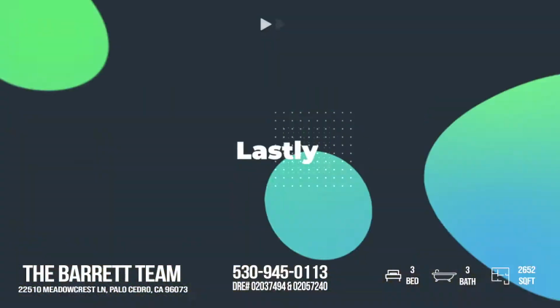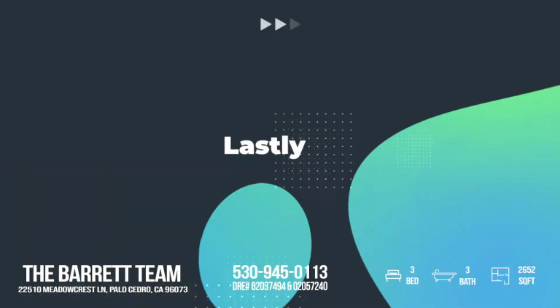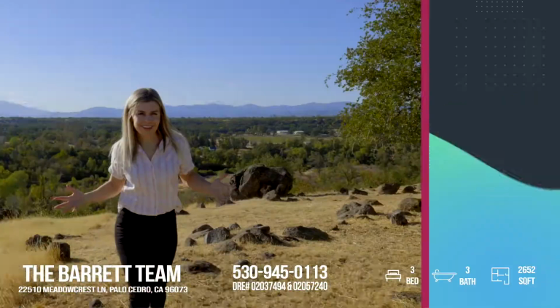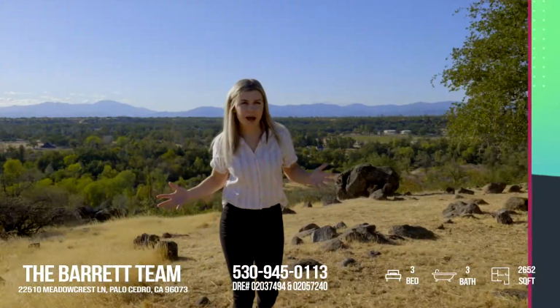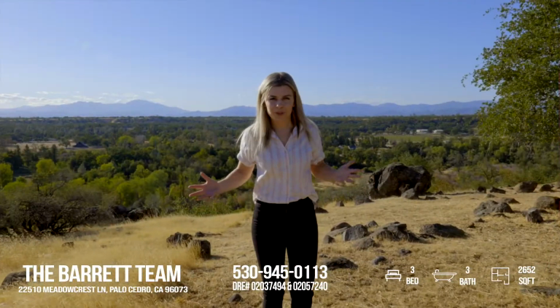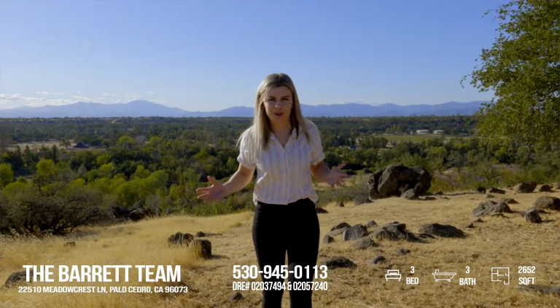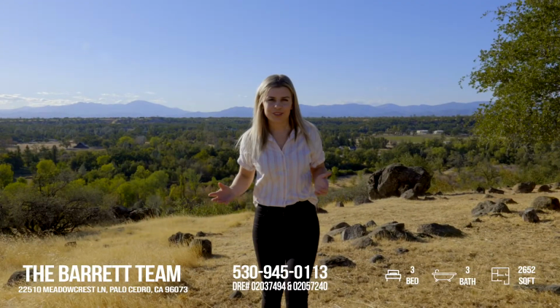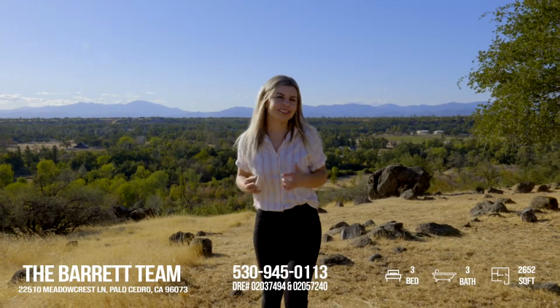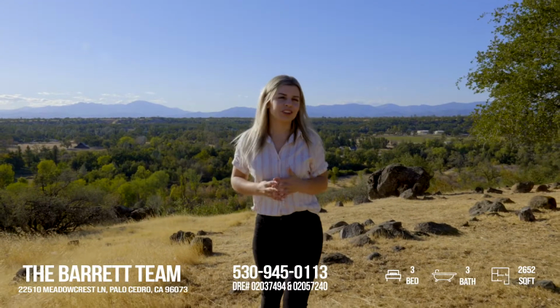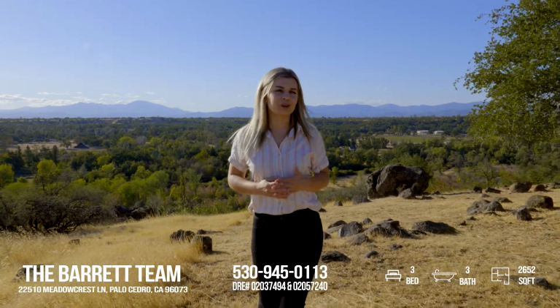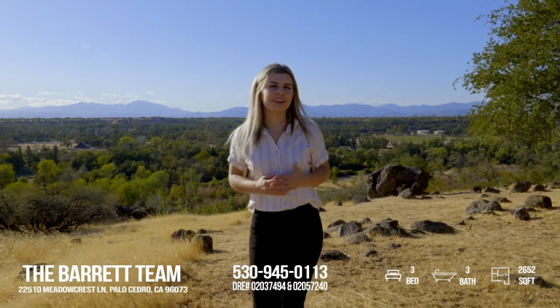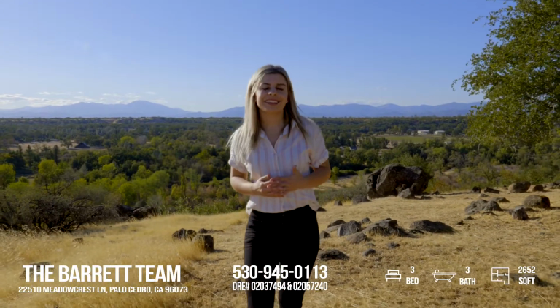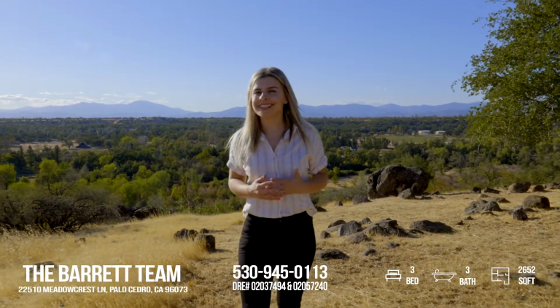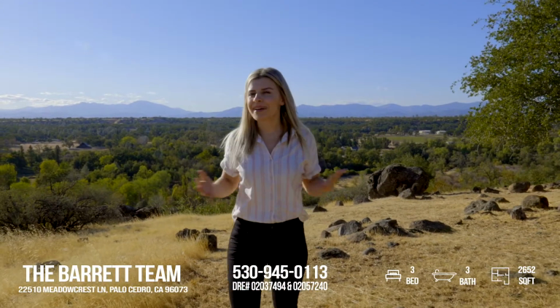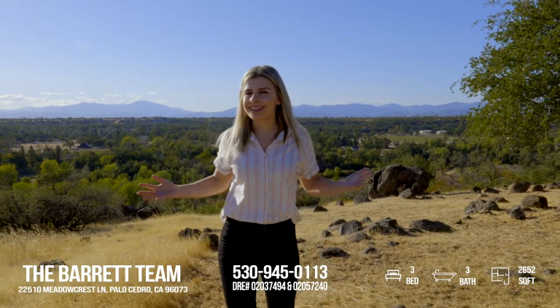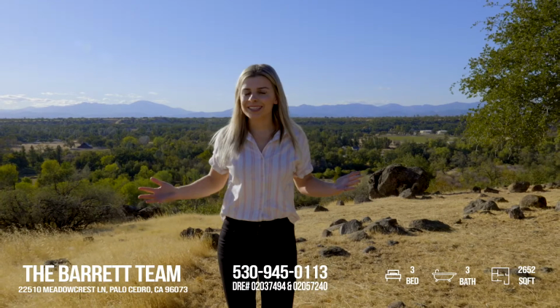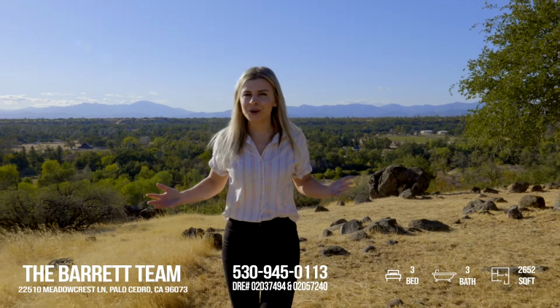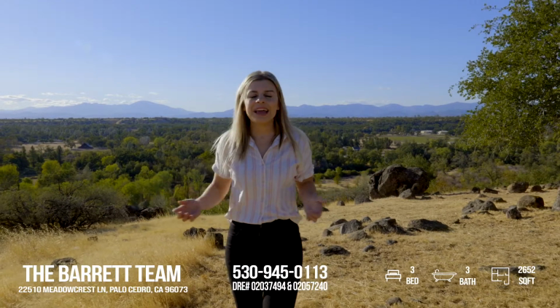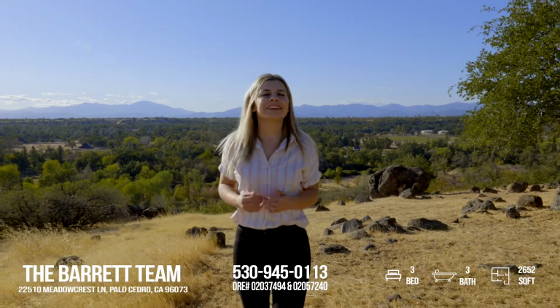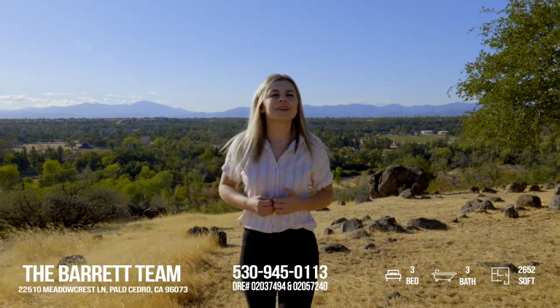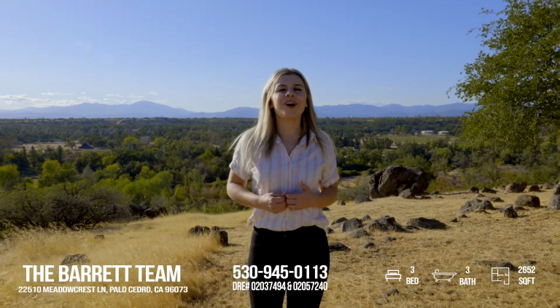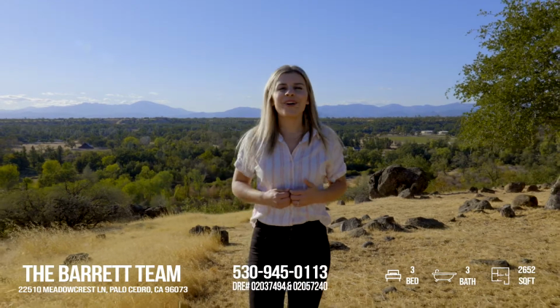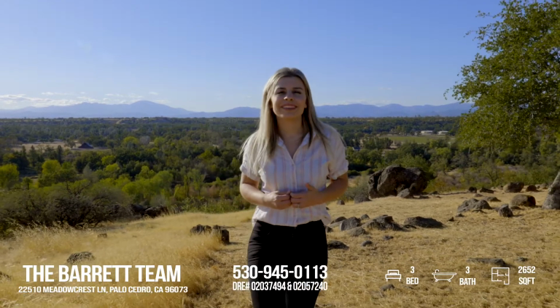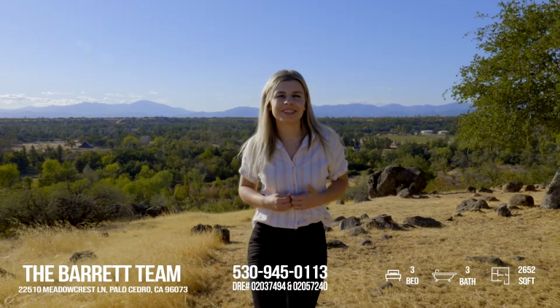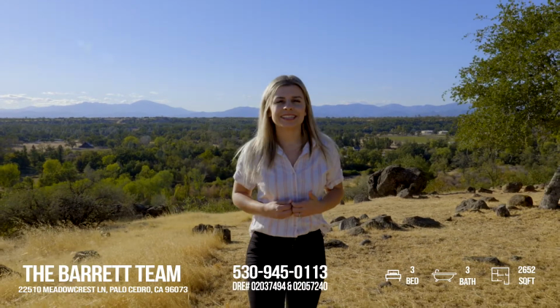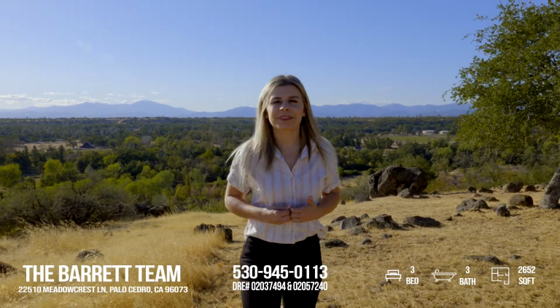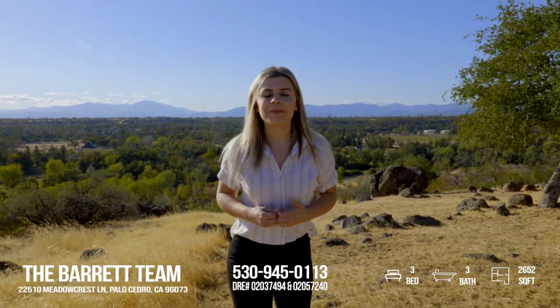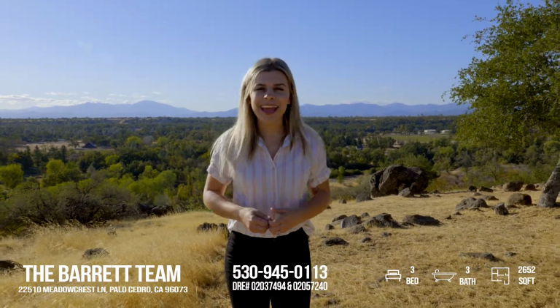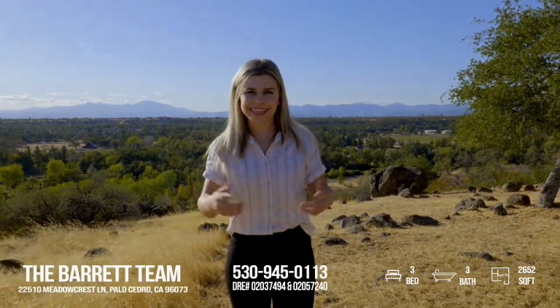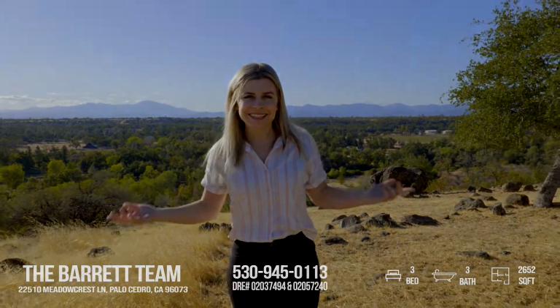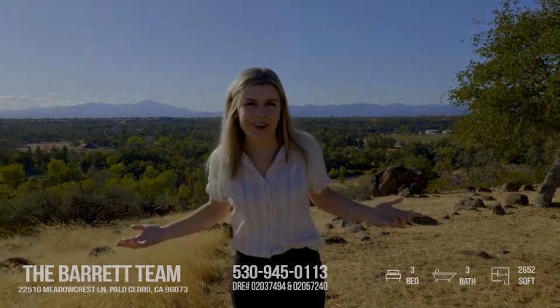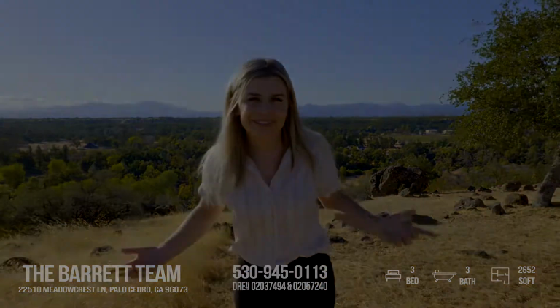So if living on top of the world is on your bucket list in Palisadro, give me a call. I'd love to set something up, and let's go.